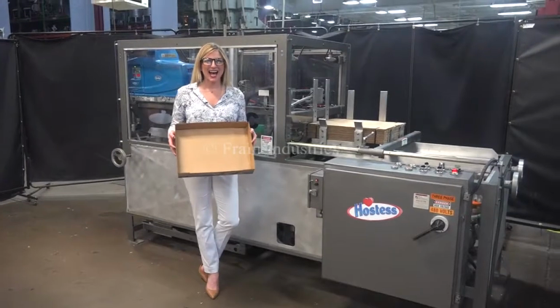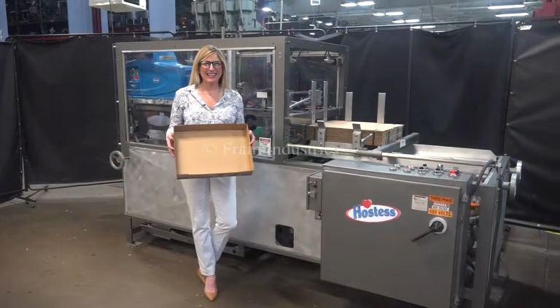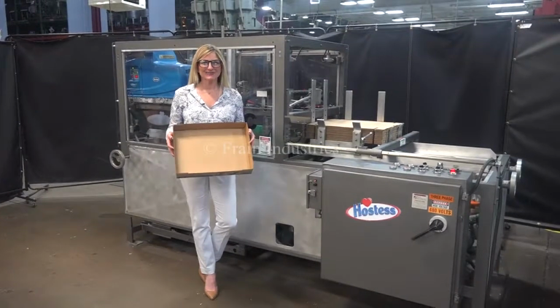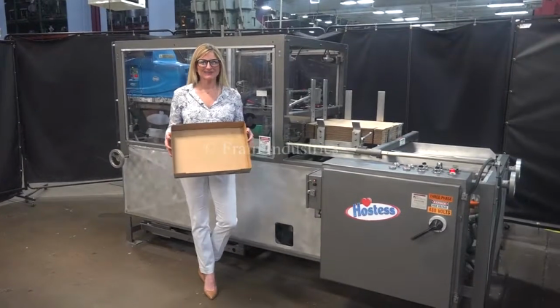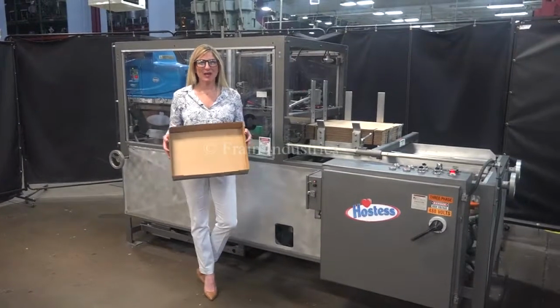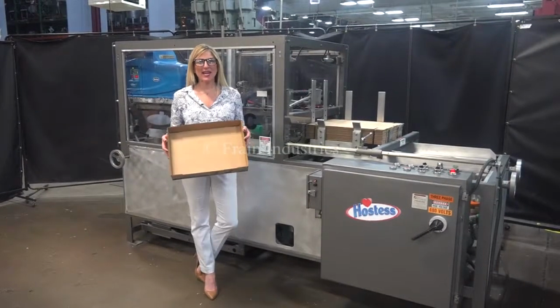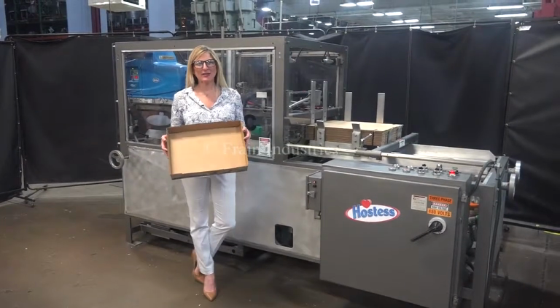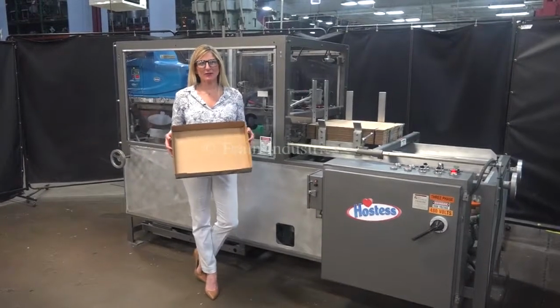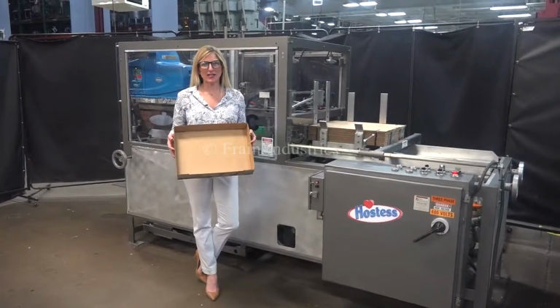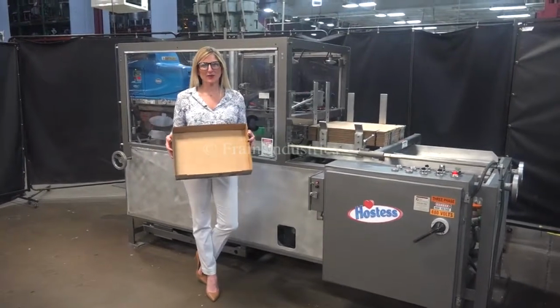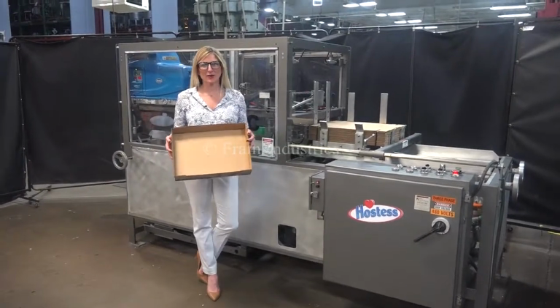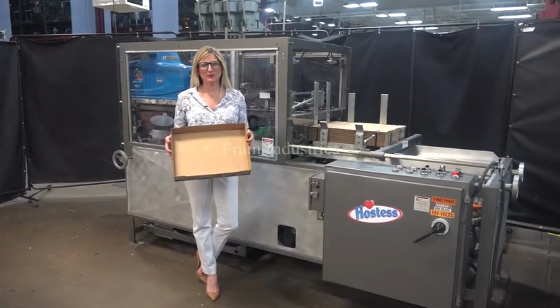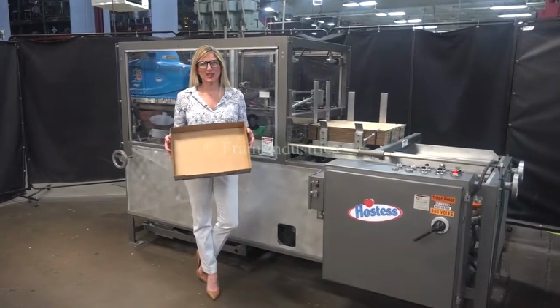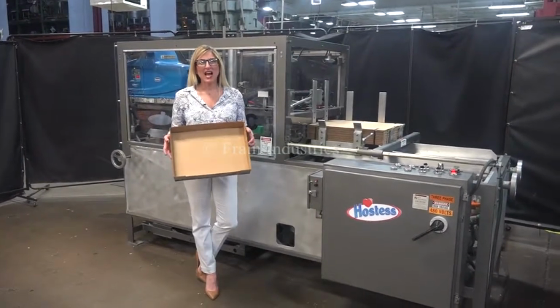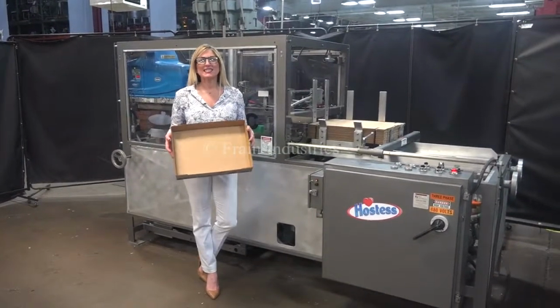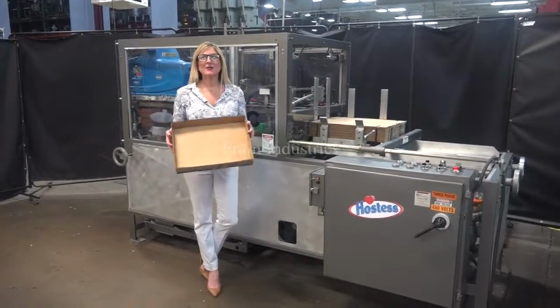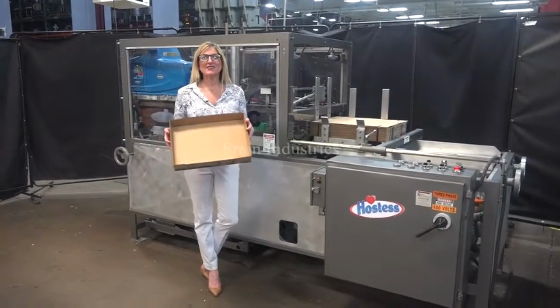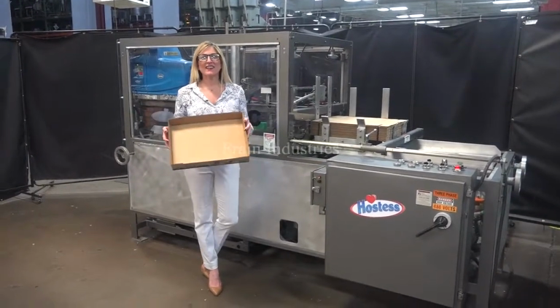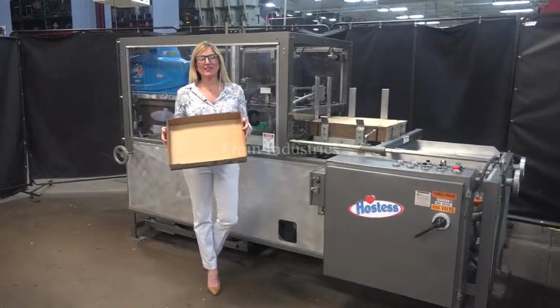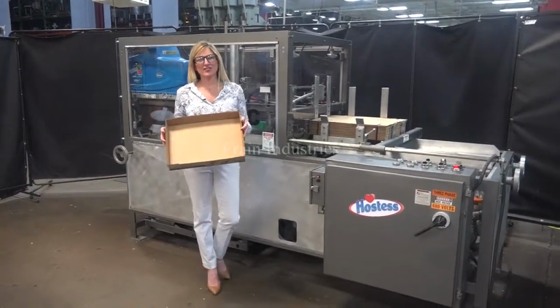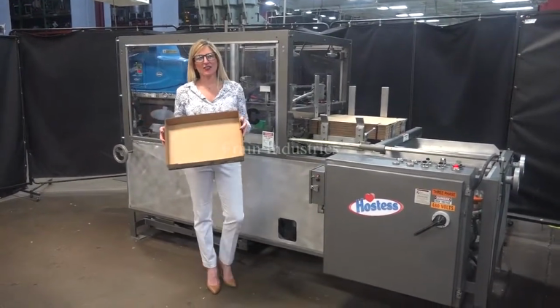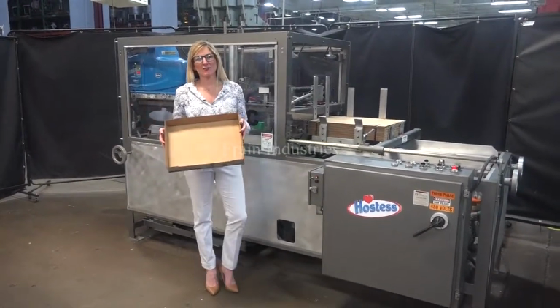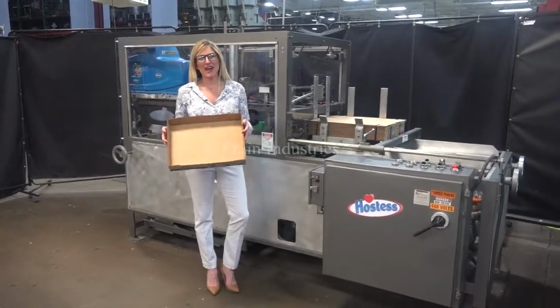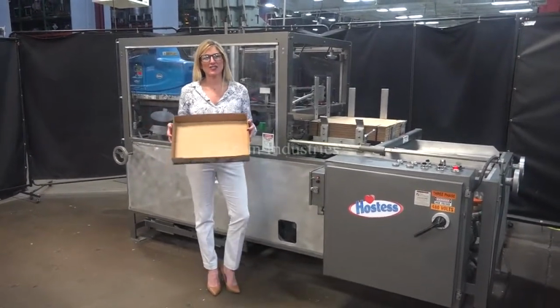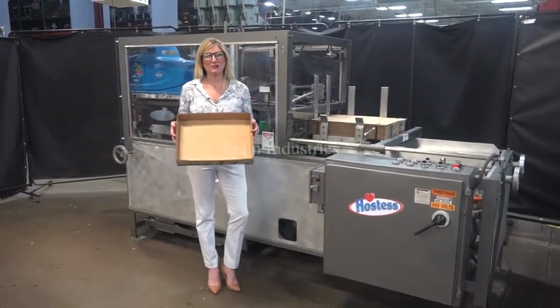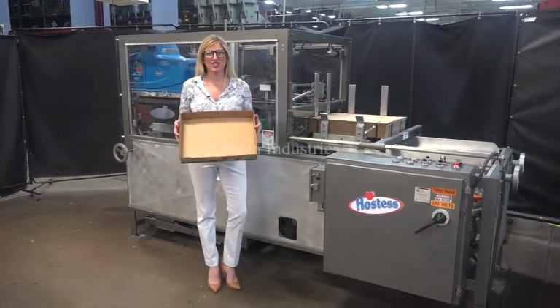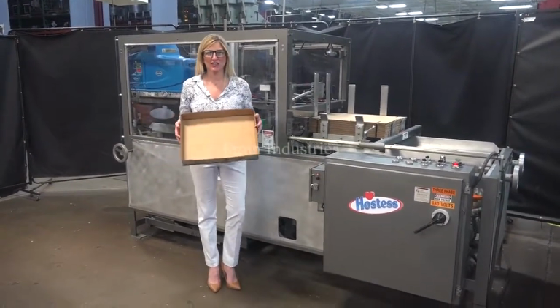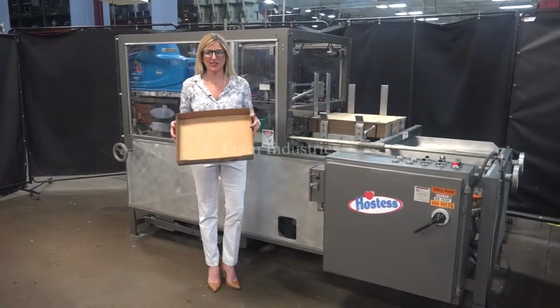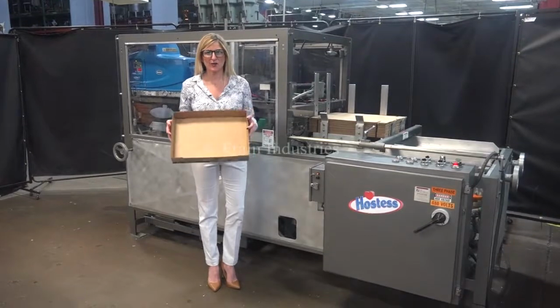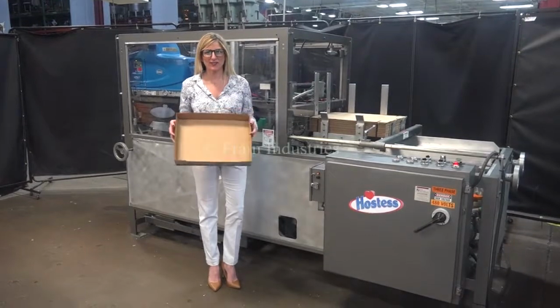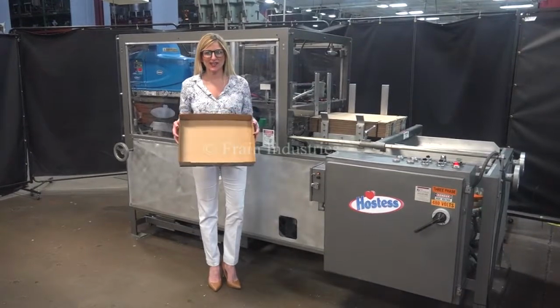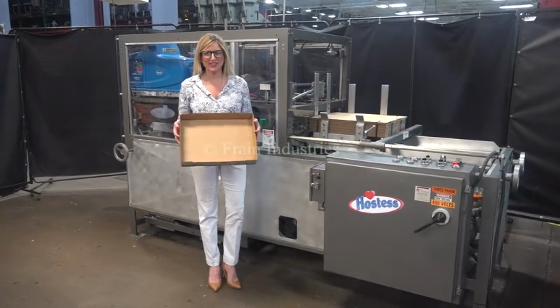Hi, I'm Katie with The Frame Group. Today we're cycling your Southern Packaging Machinery Tray Erector.